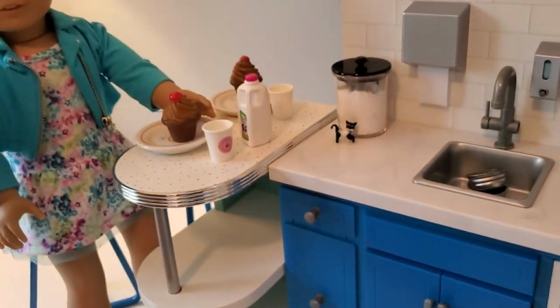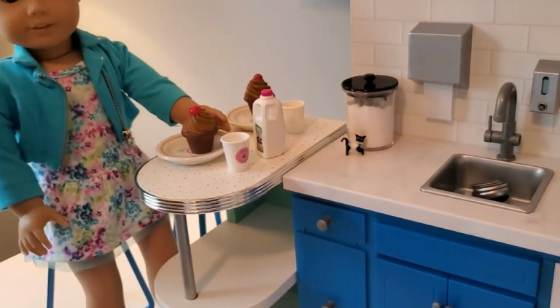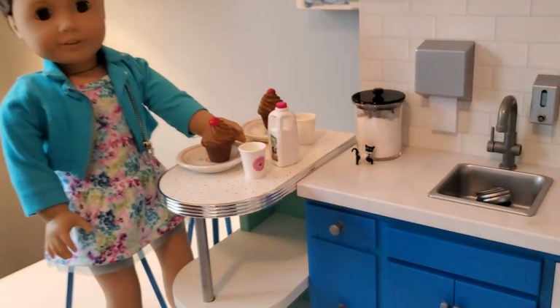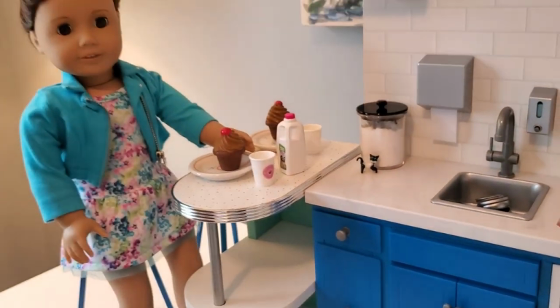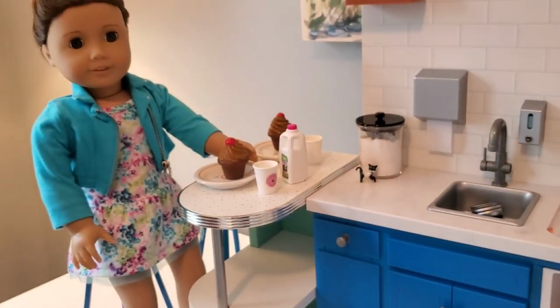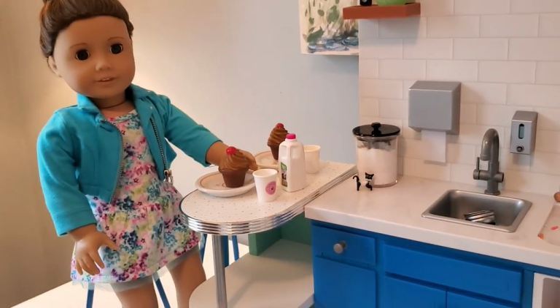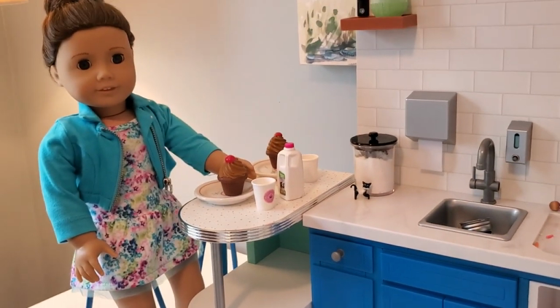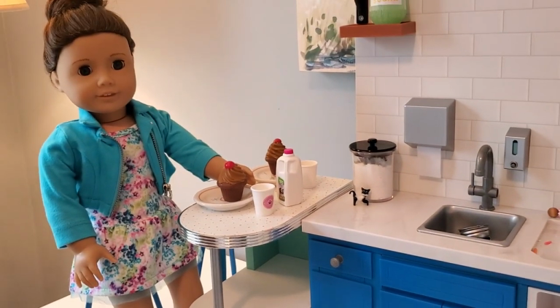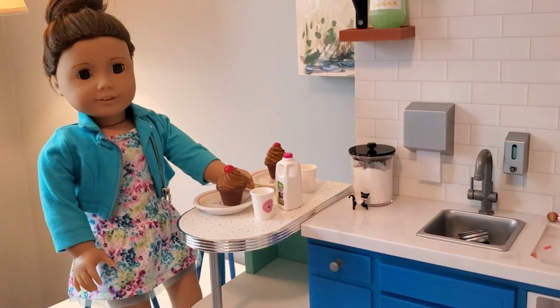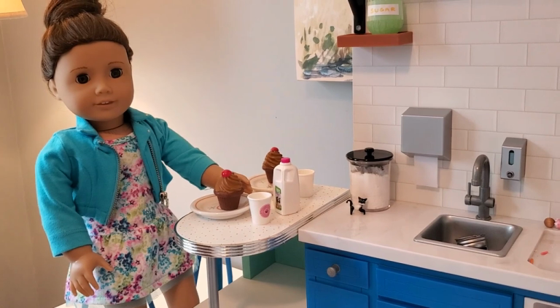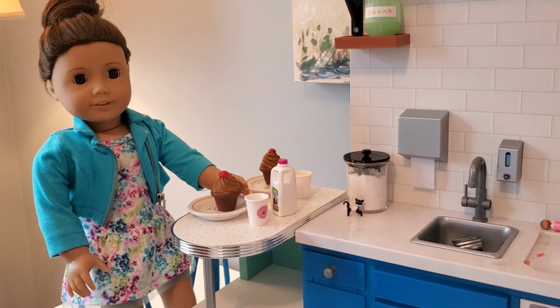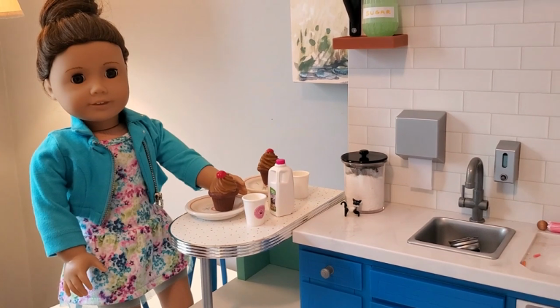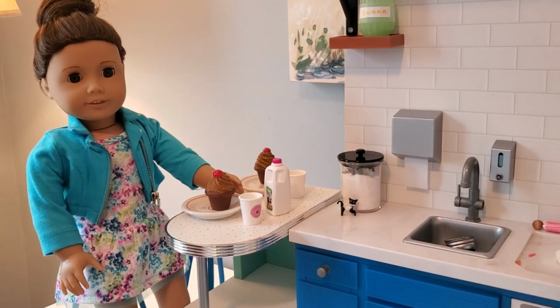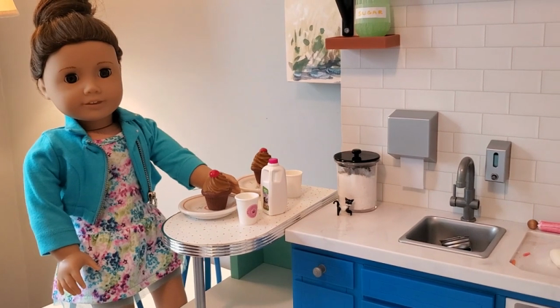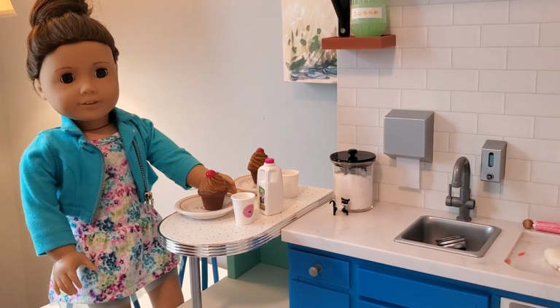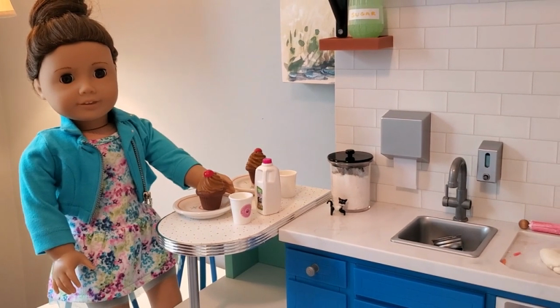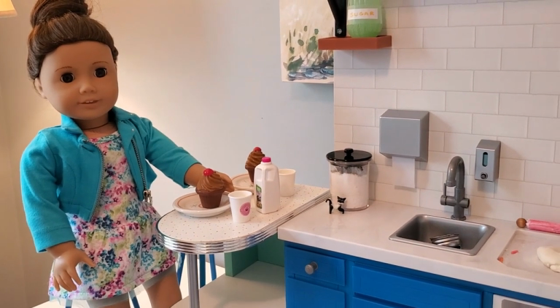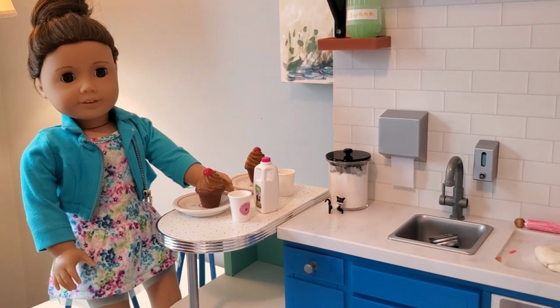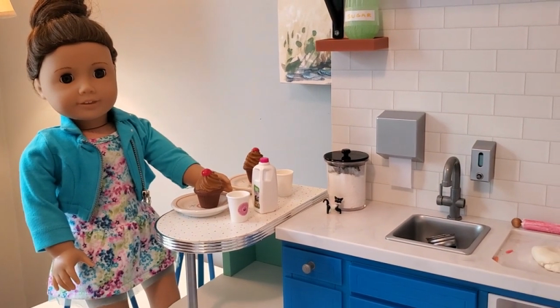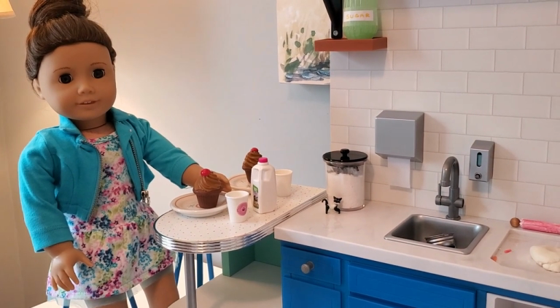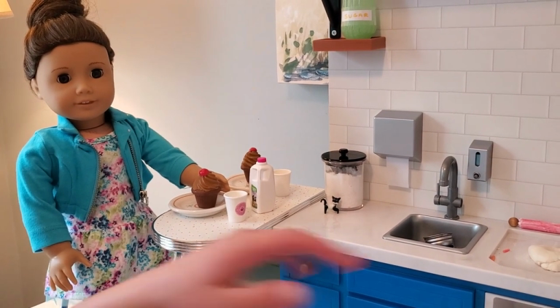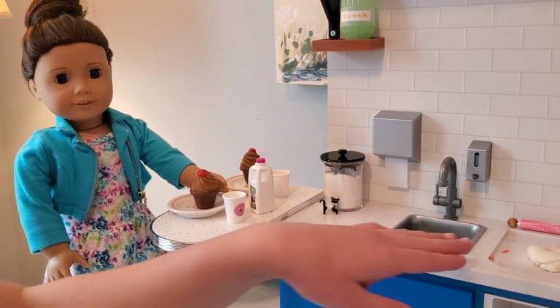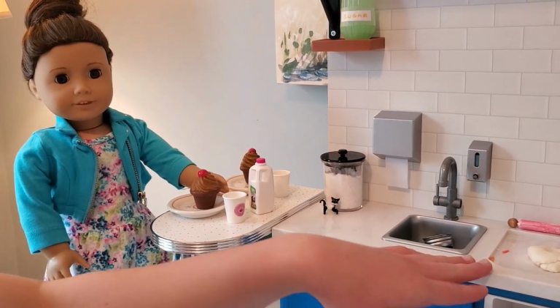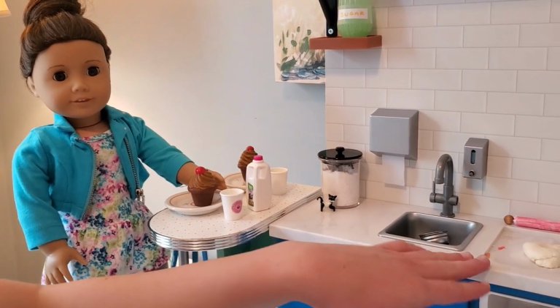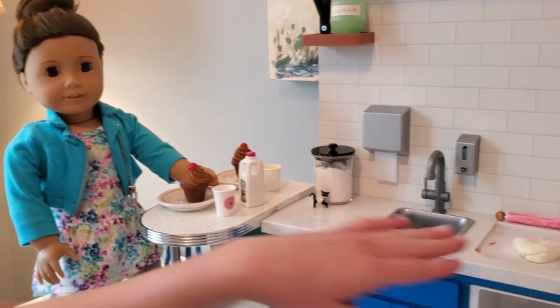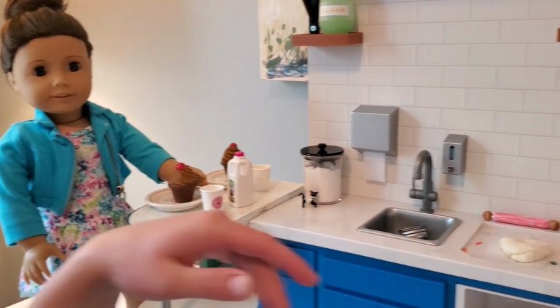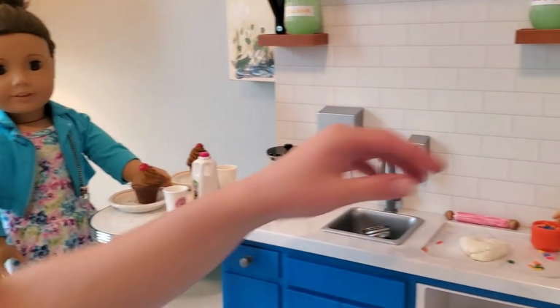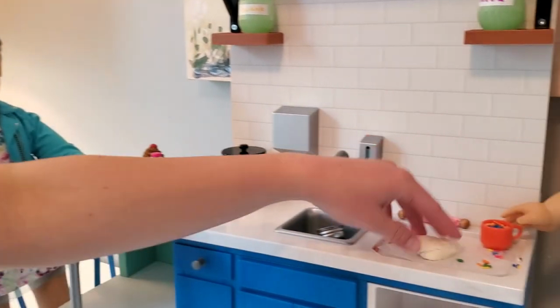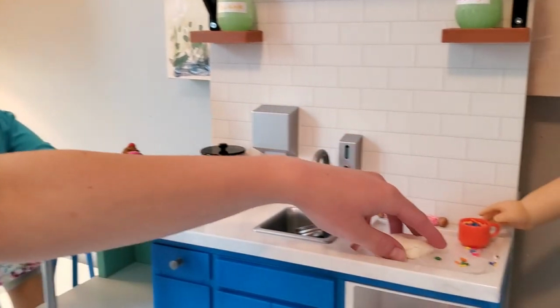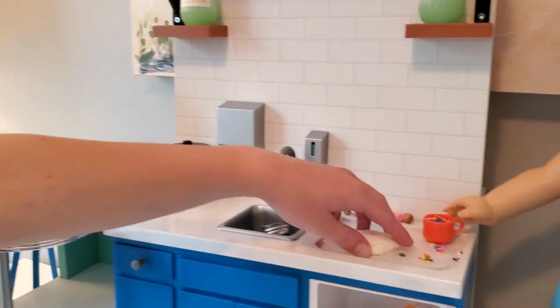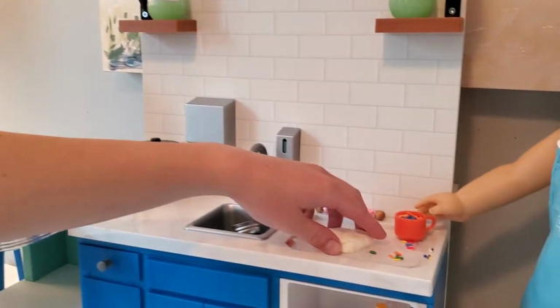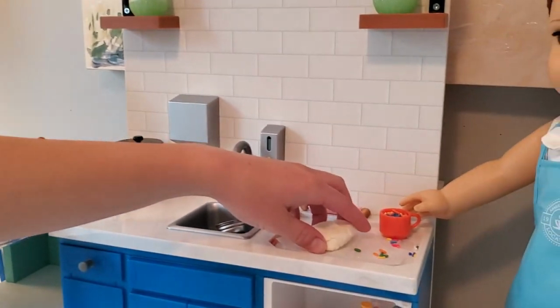You can always use those little drawers and little nooks to put stuff in. Now I'm going to show you how I make this dough in the kitchen.